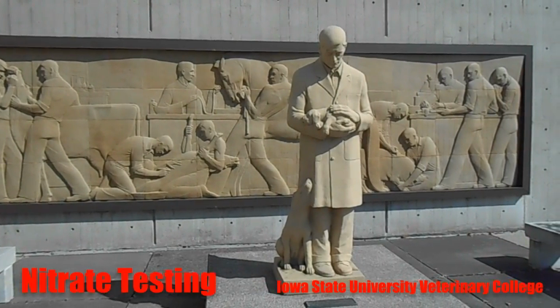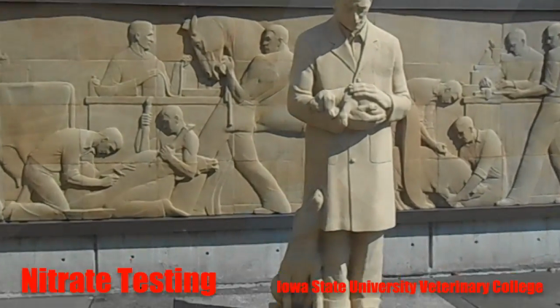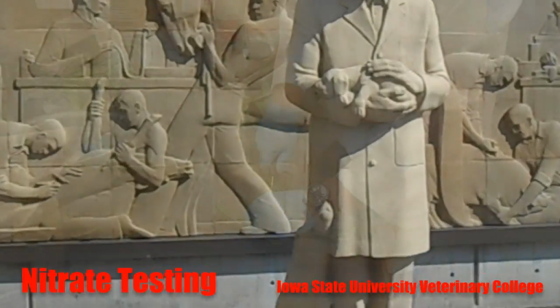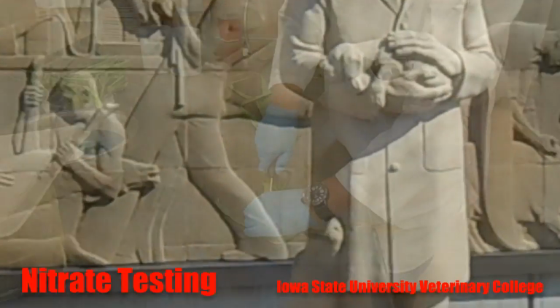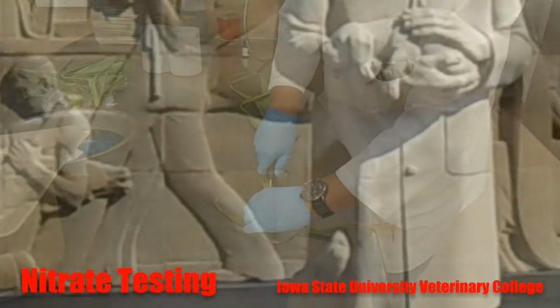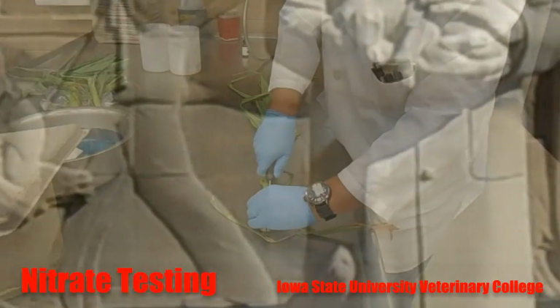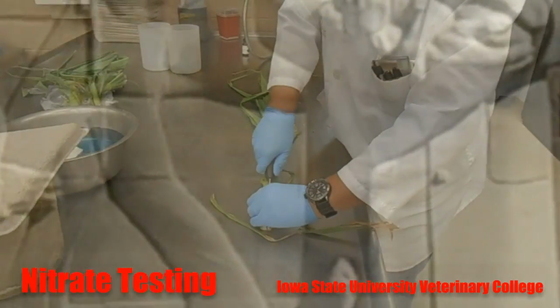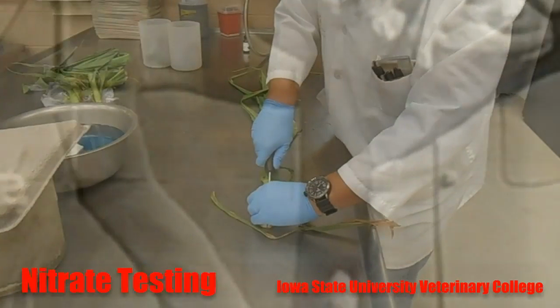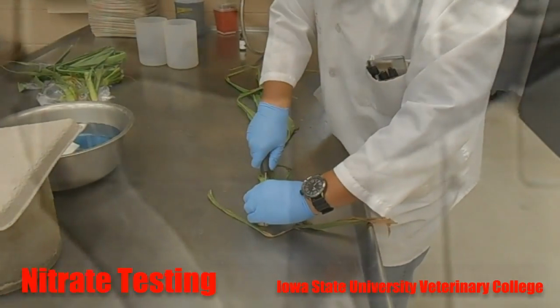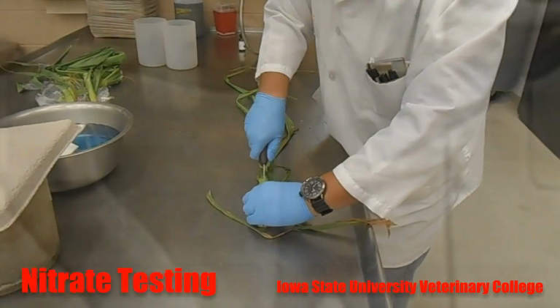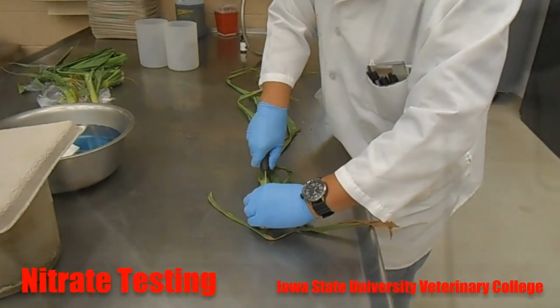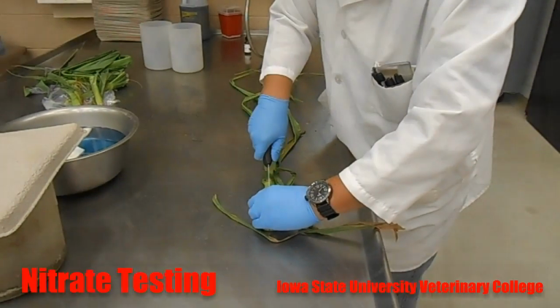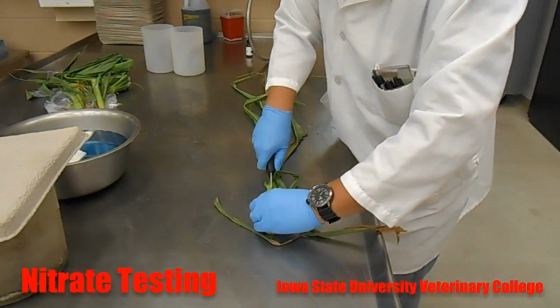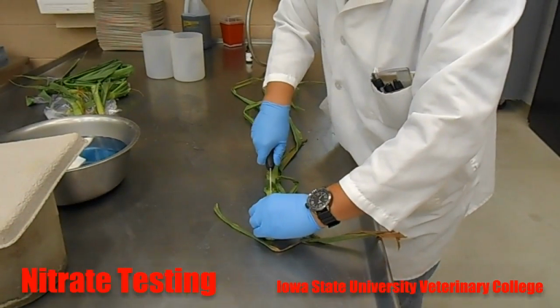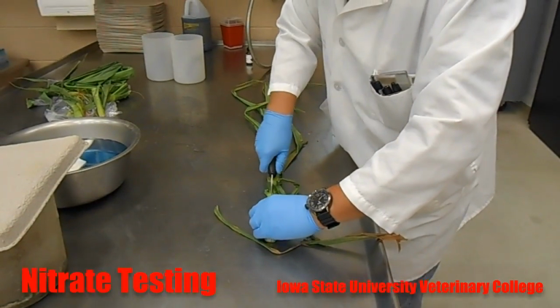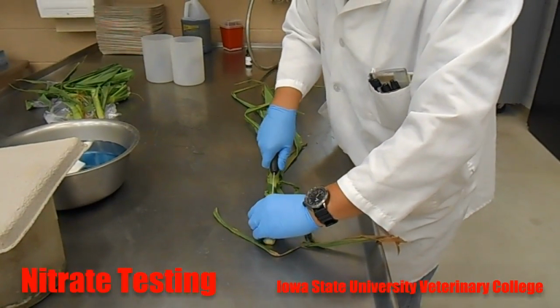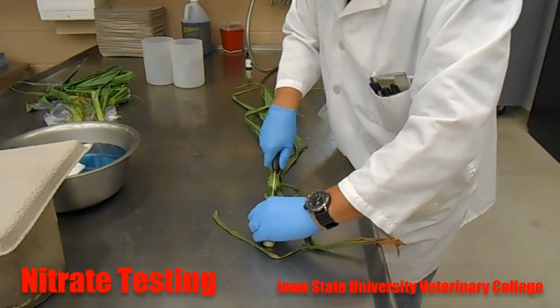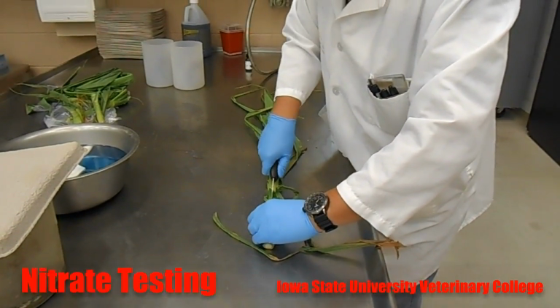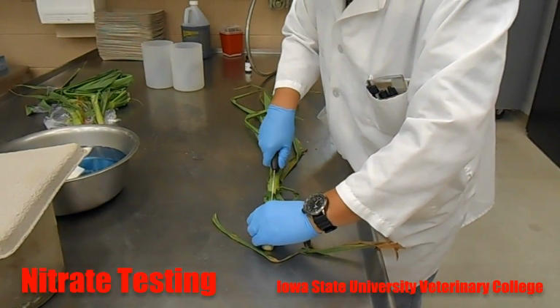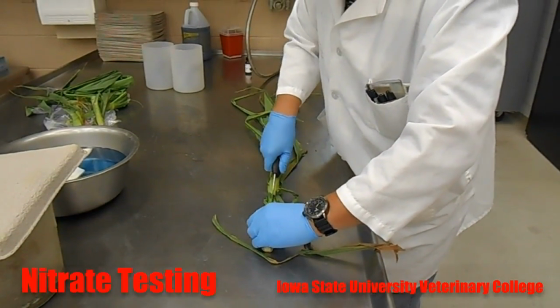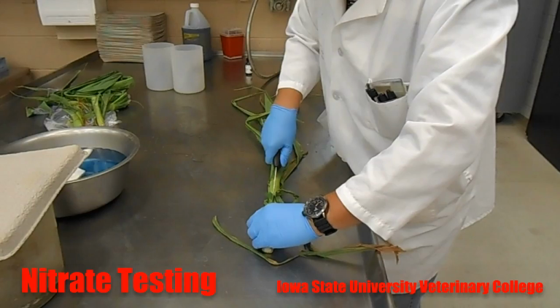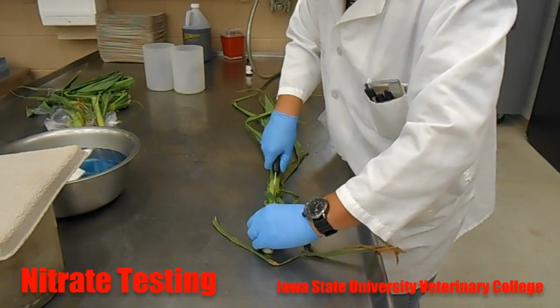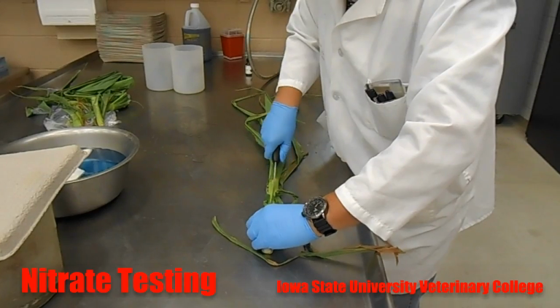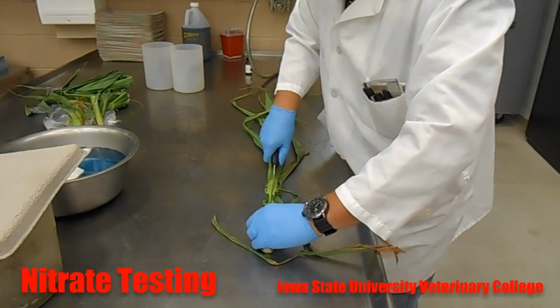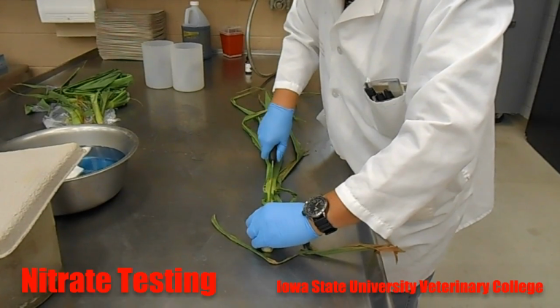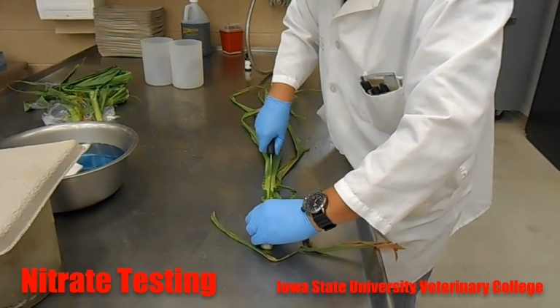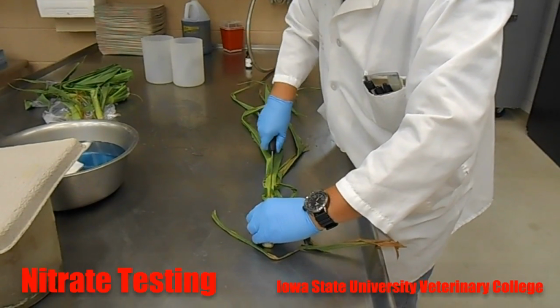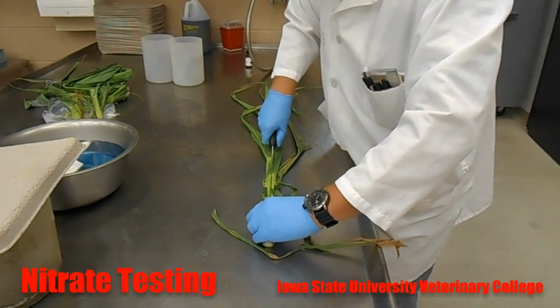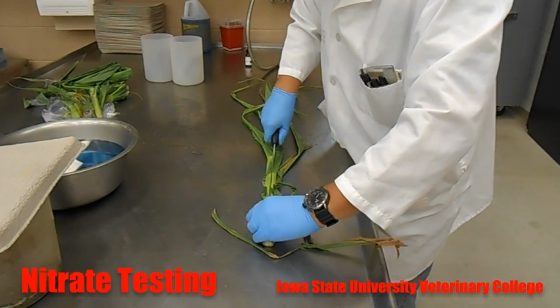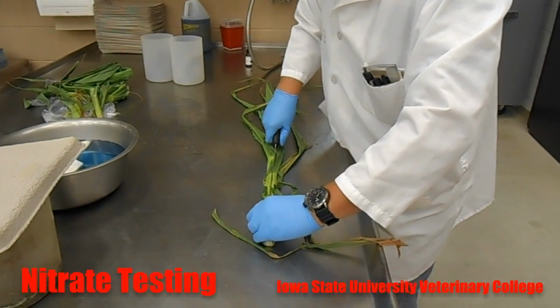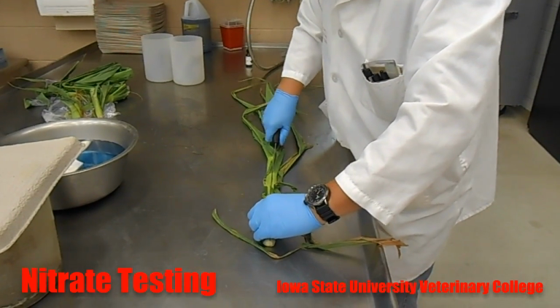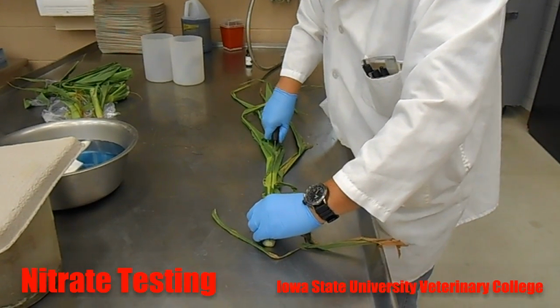We're demonstrating how to do the diphenylamine test for nitrate in the corn stock.